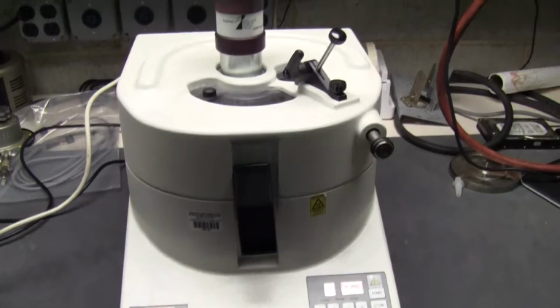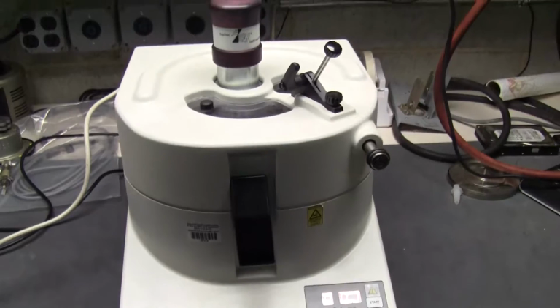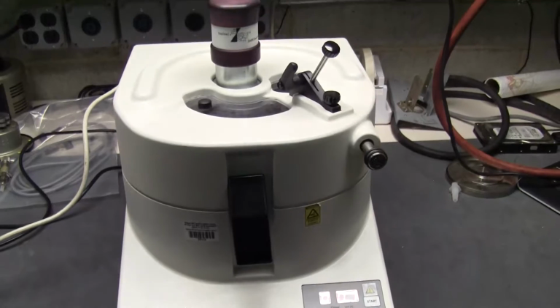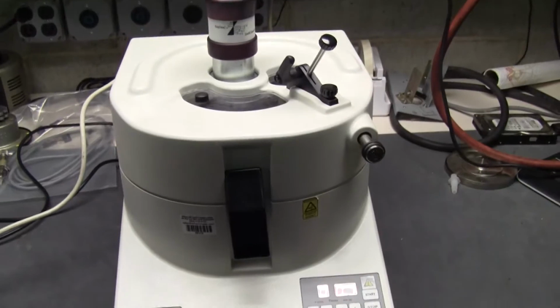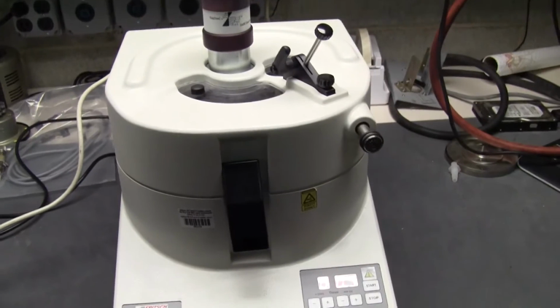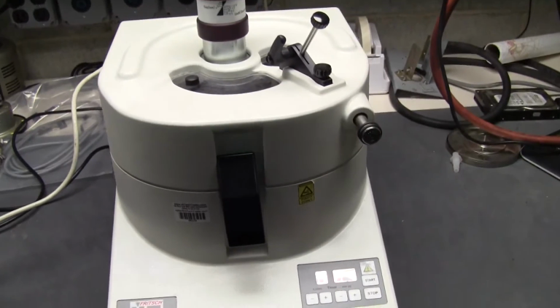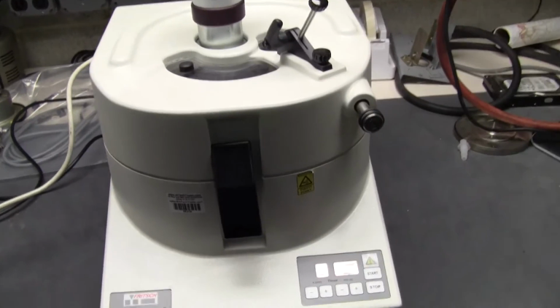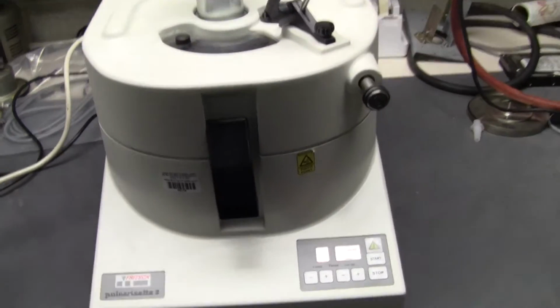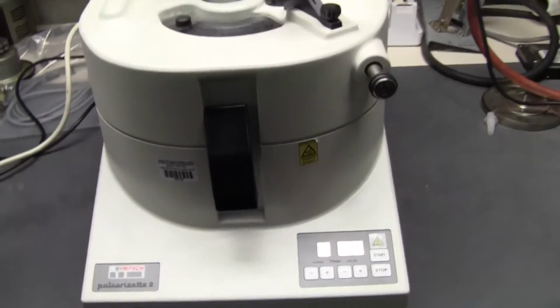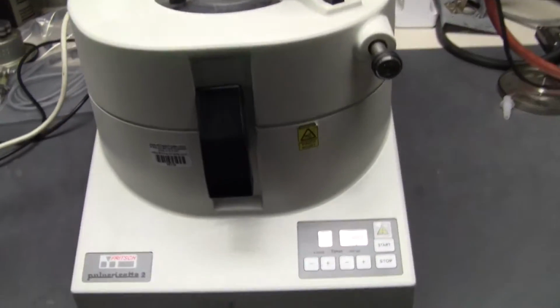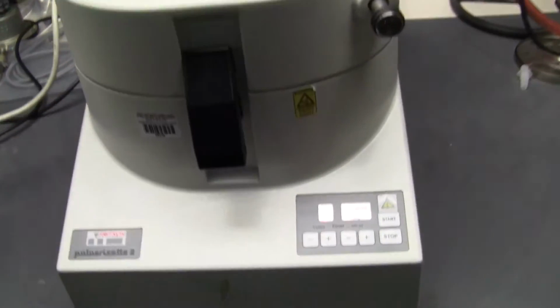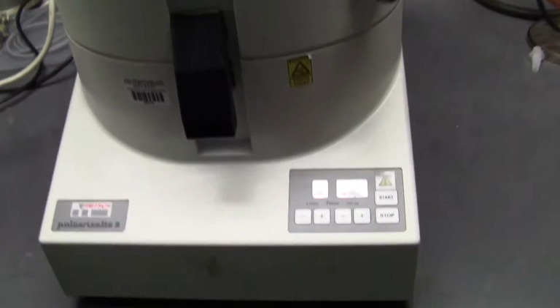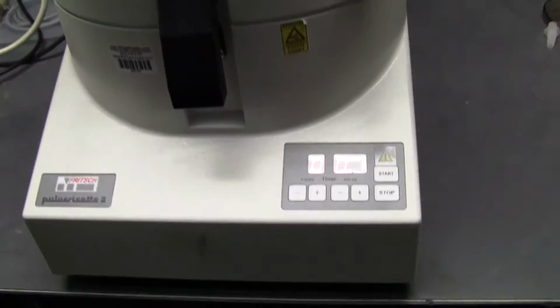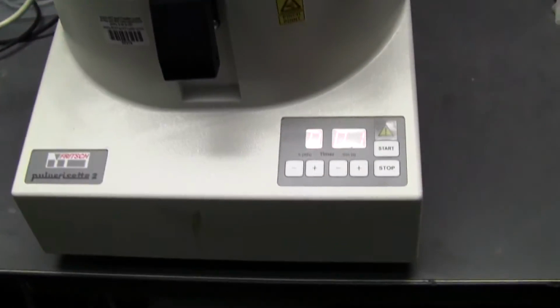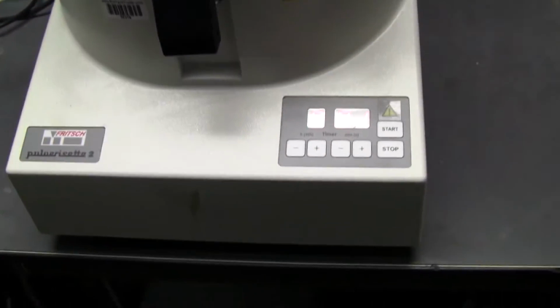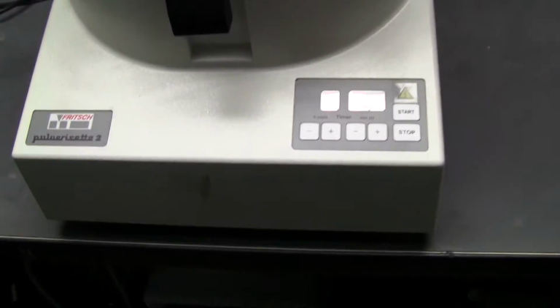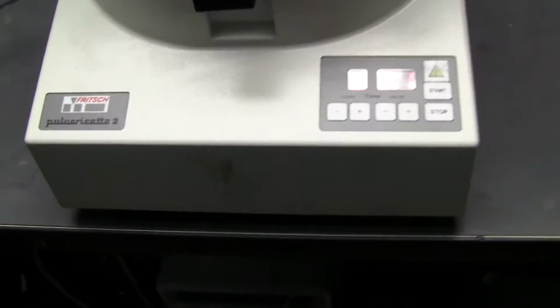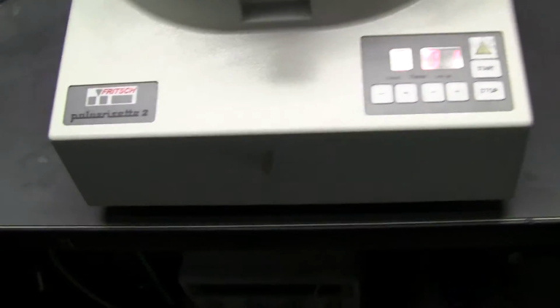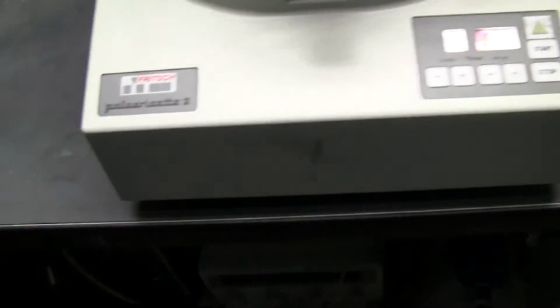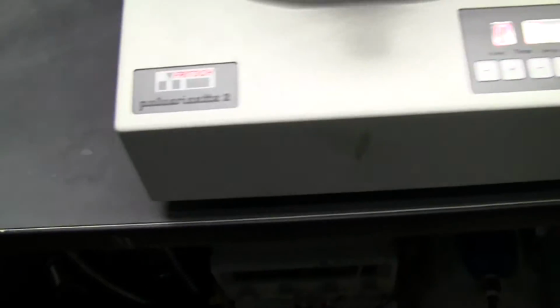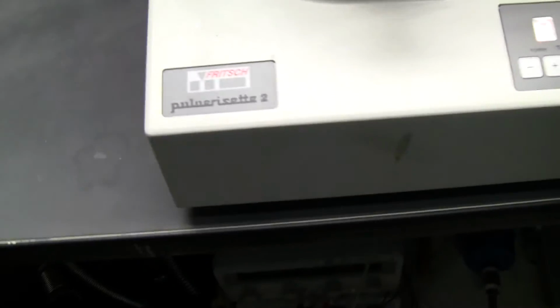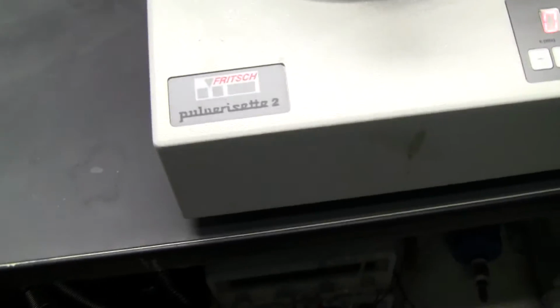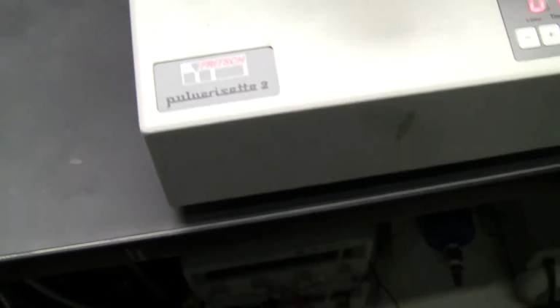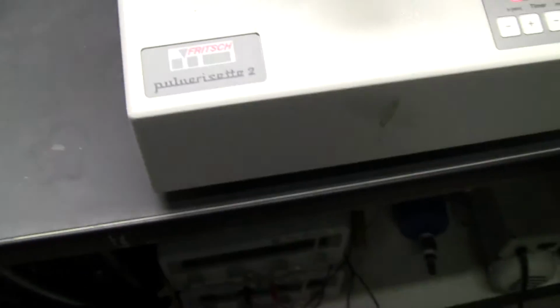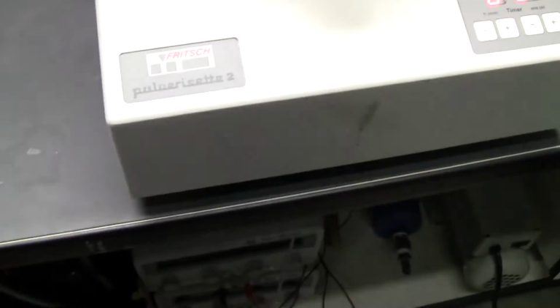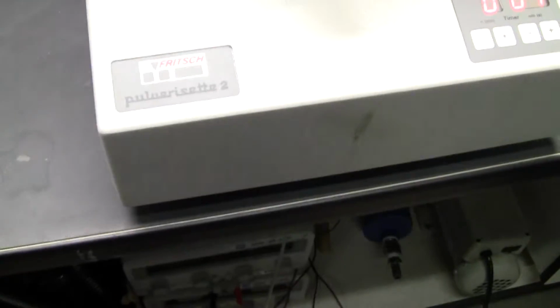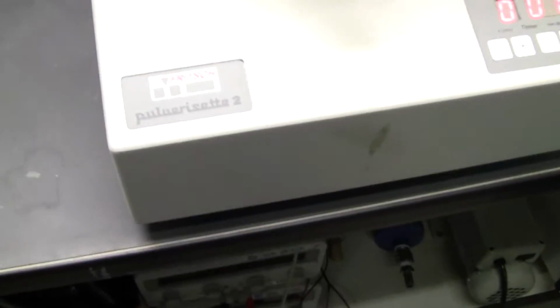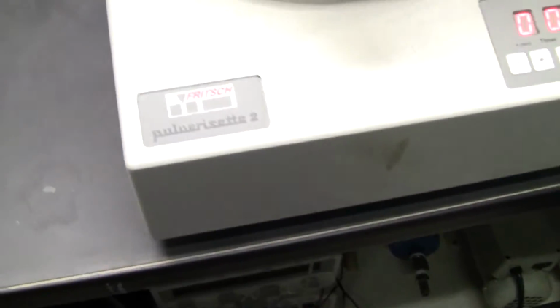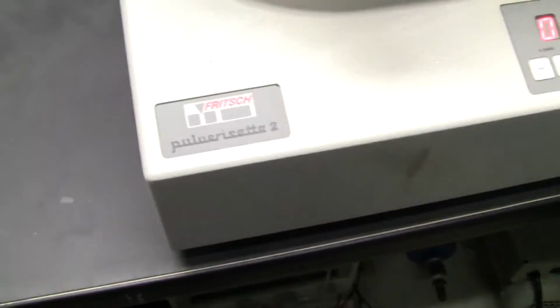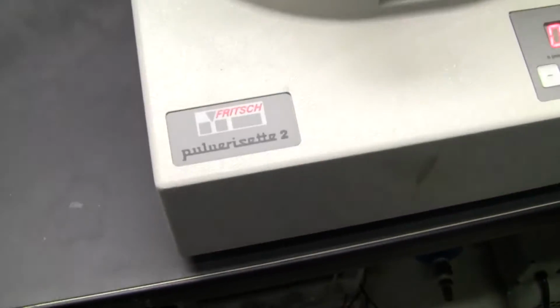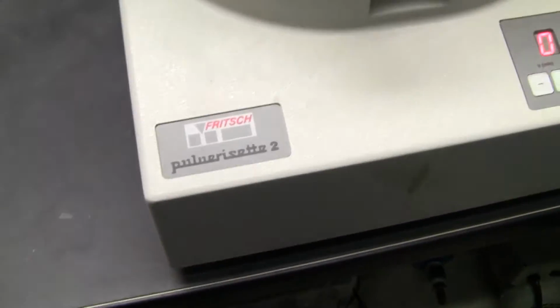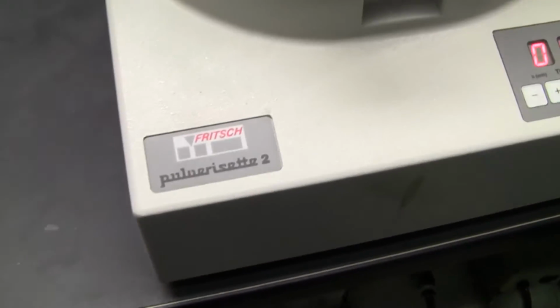Hi, this is Michael Natow from Hitech Trader. Today we're looking at the fridge pulver set number two.